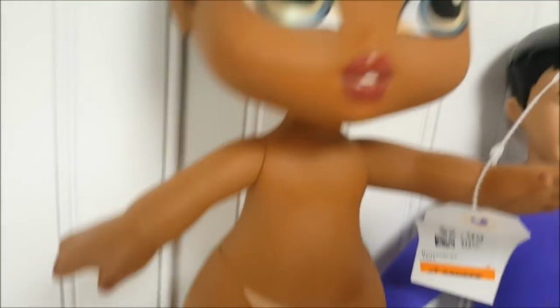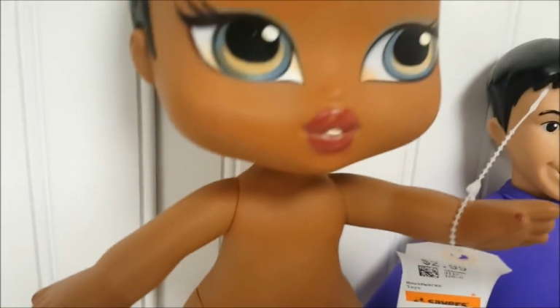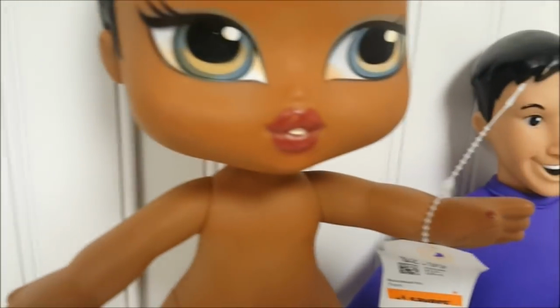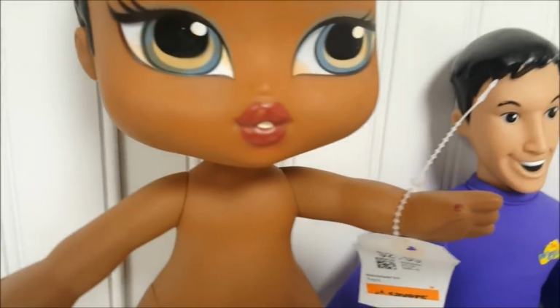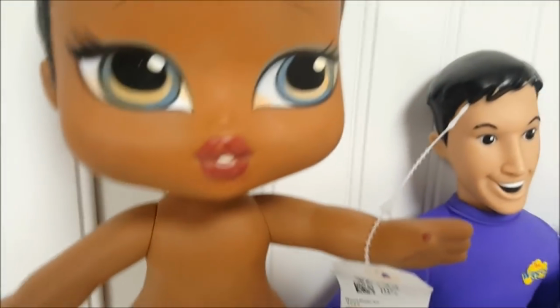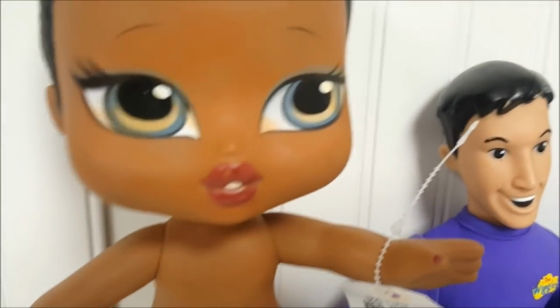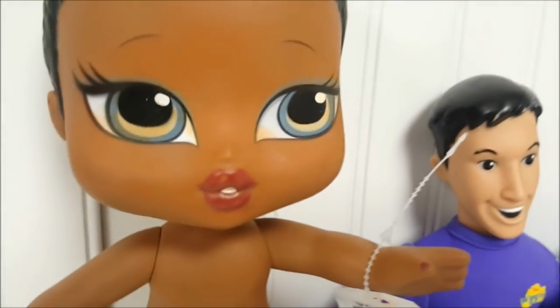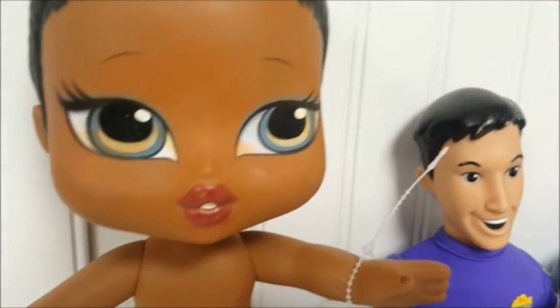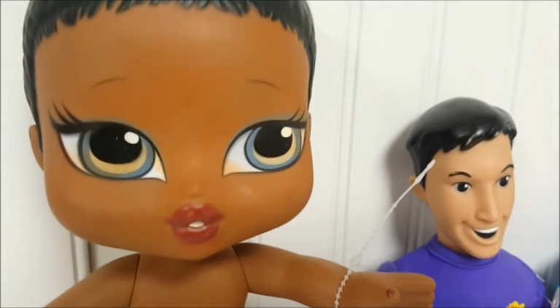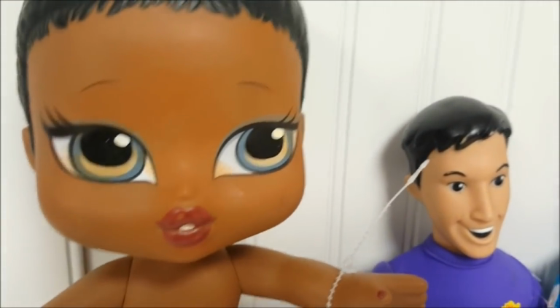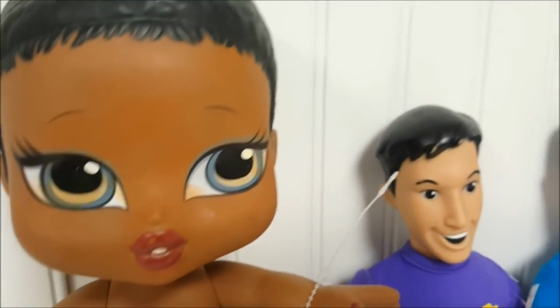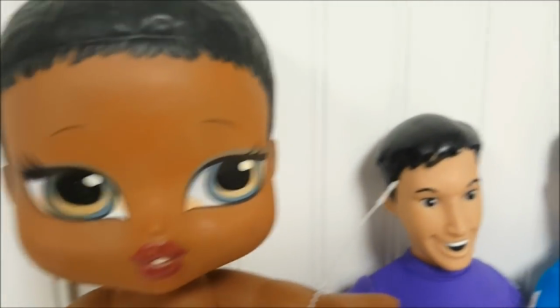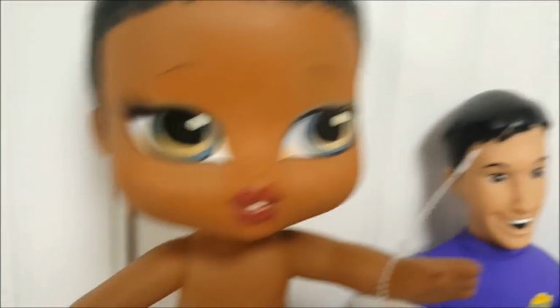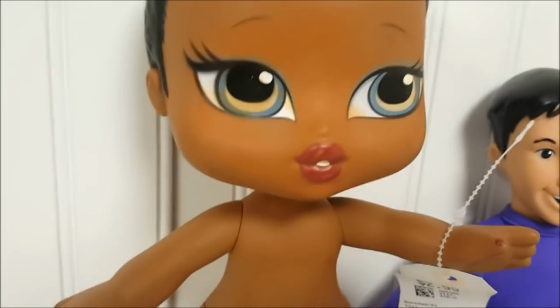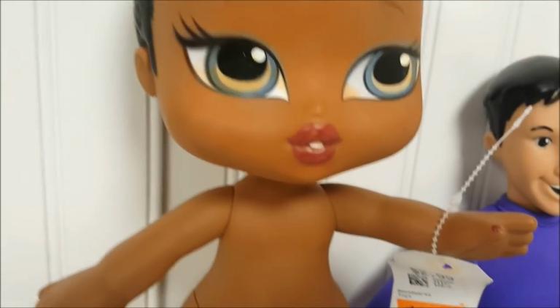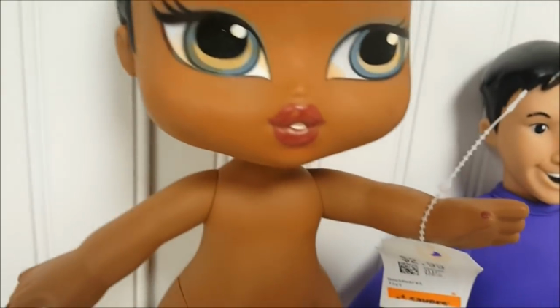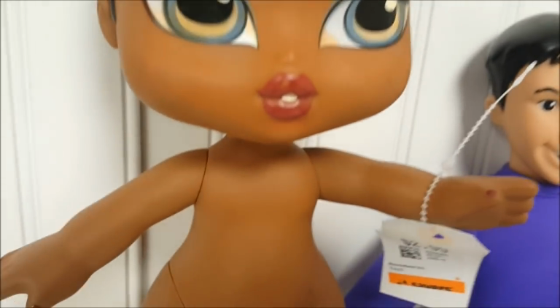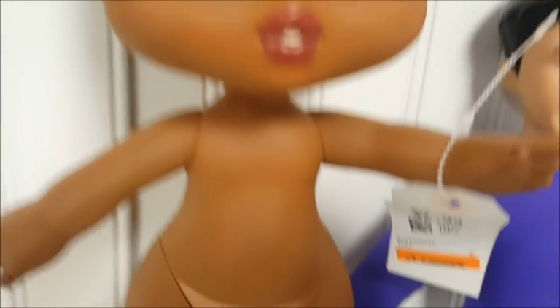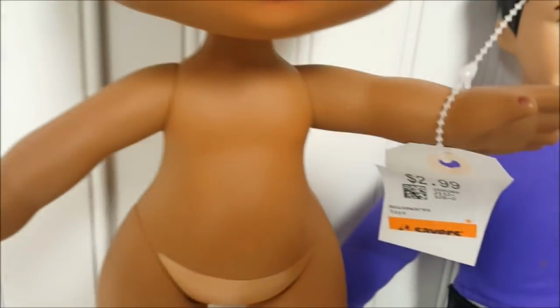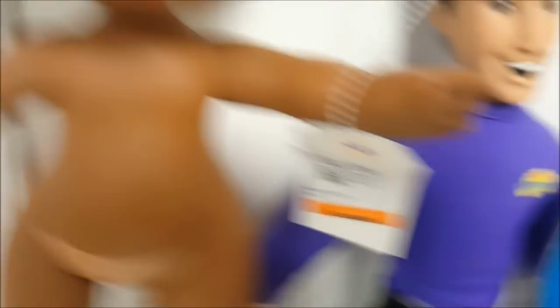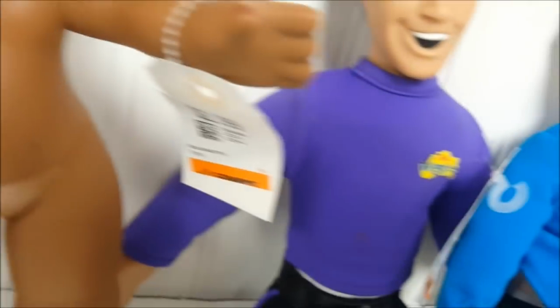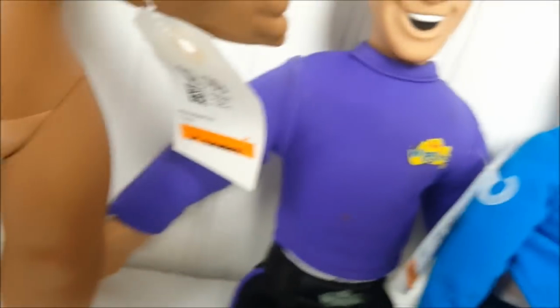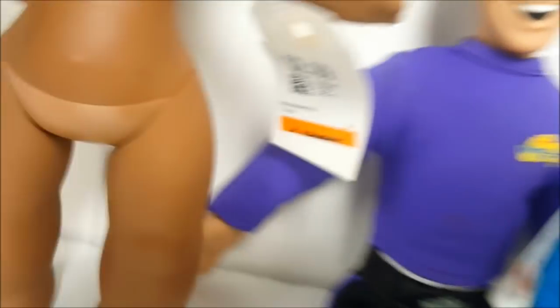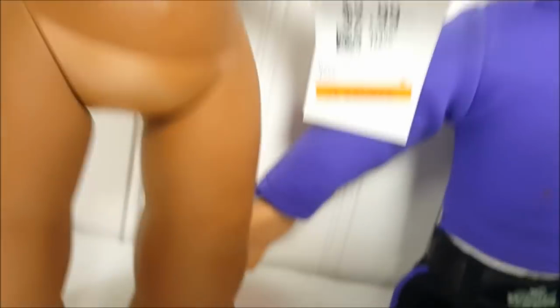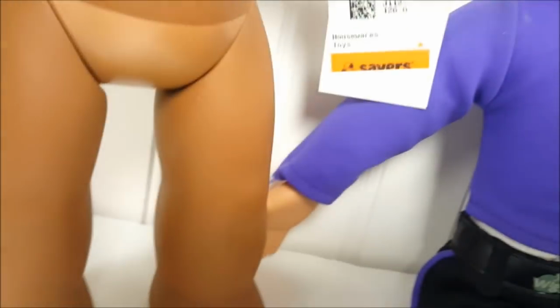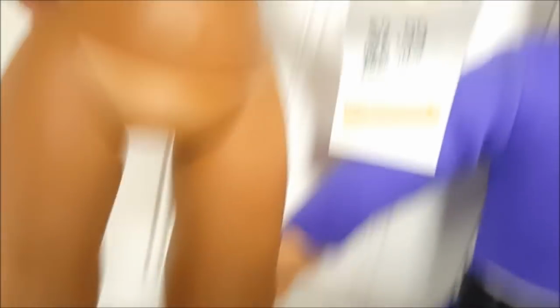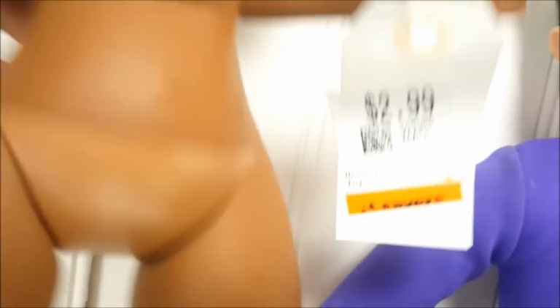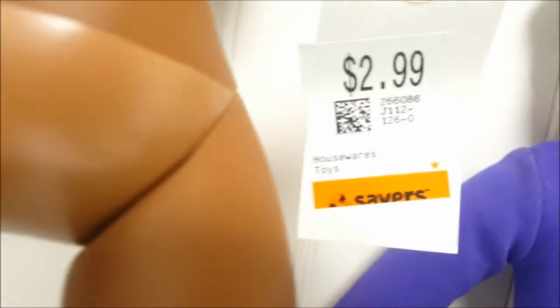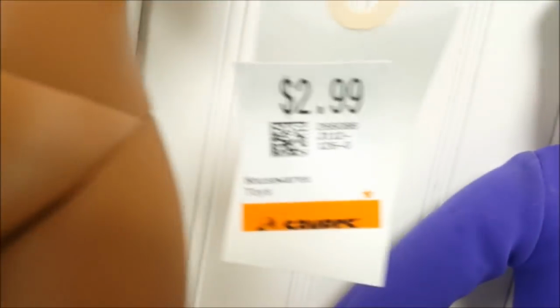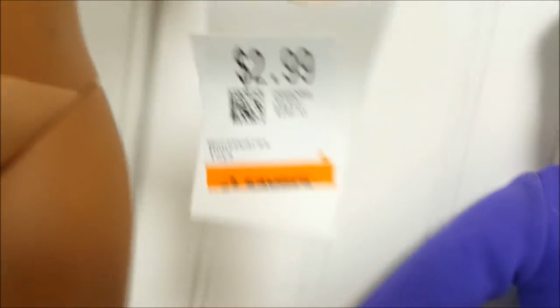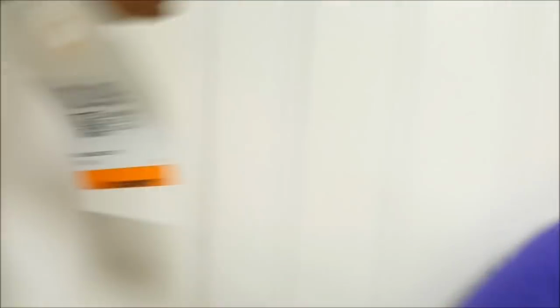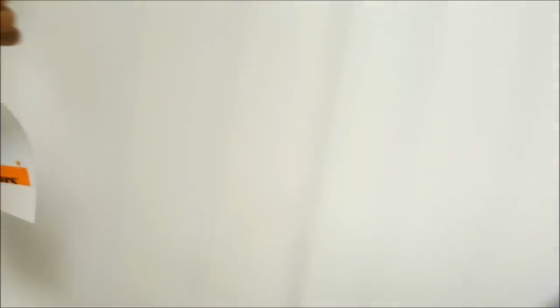And this is Bratz Big Baby — this is Sasha, of course. She was $2.99.